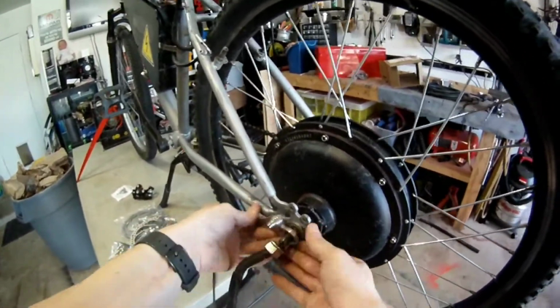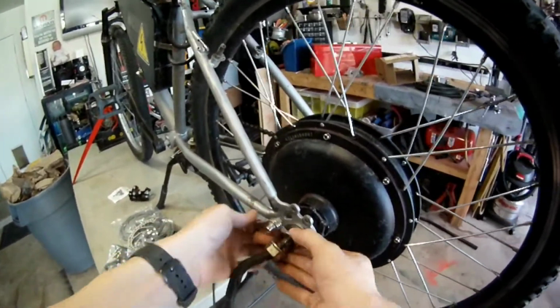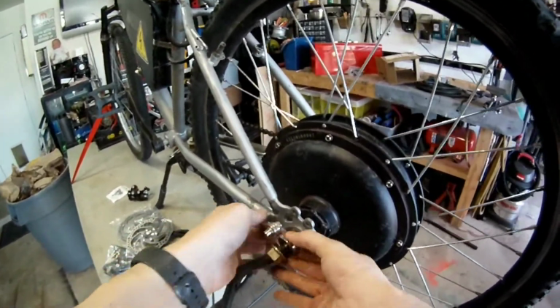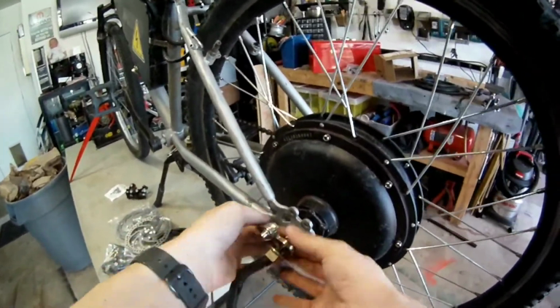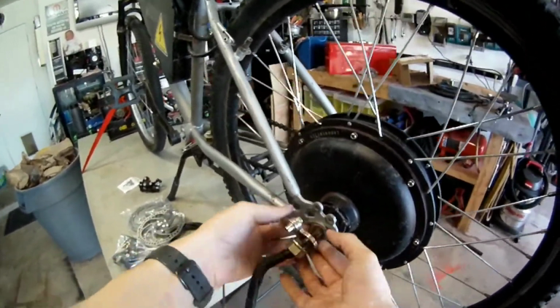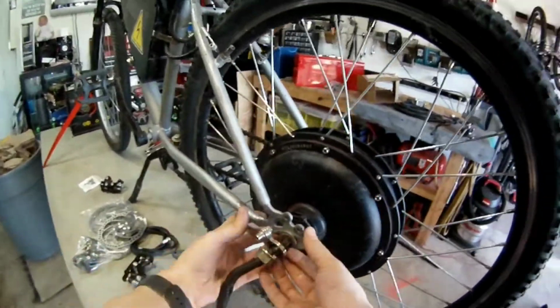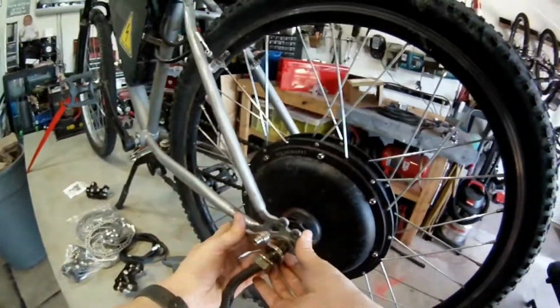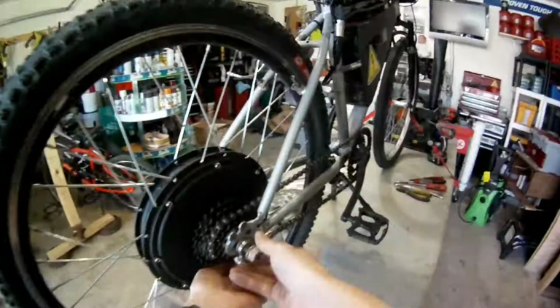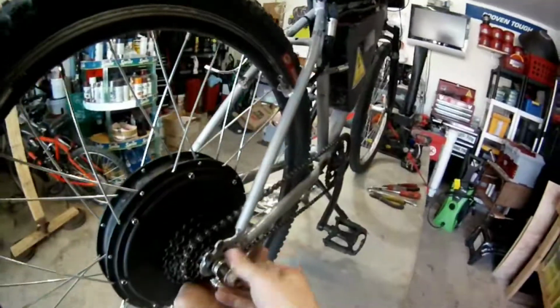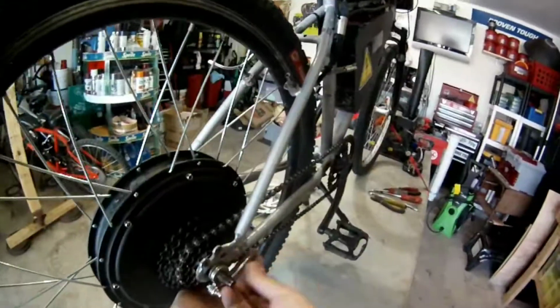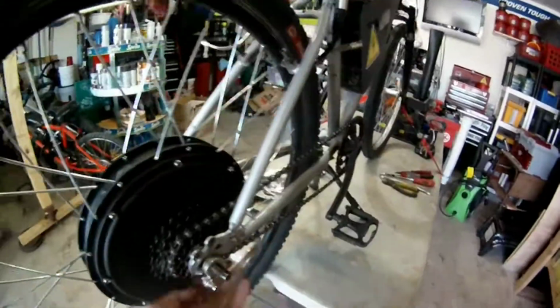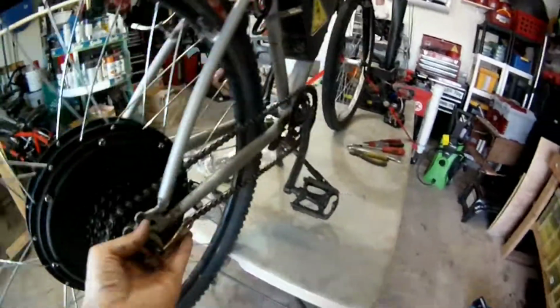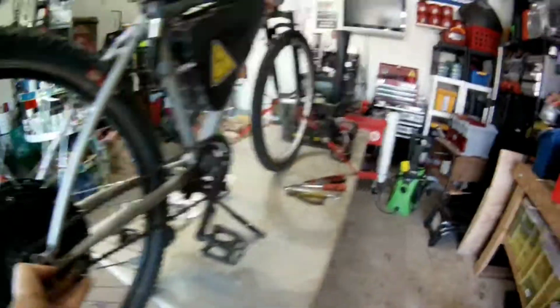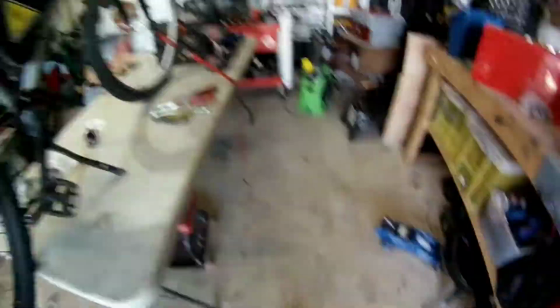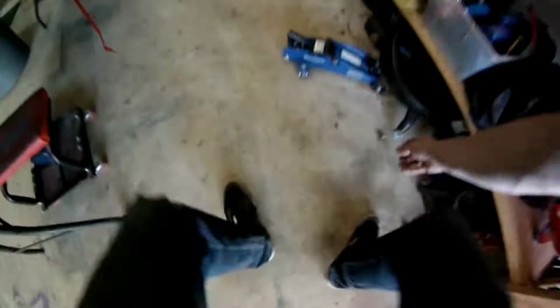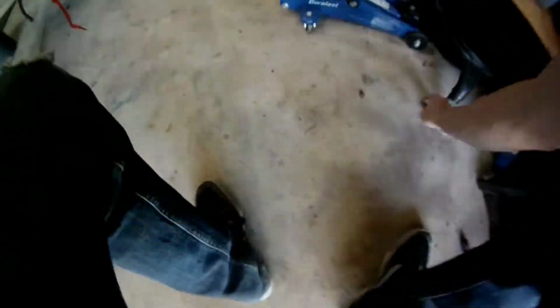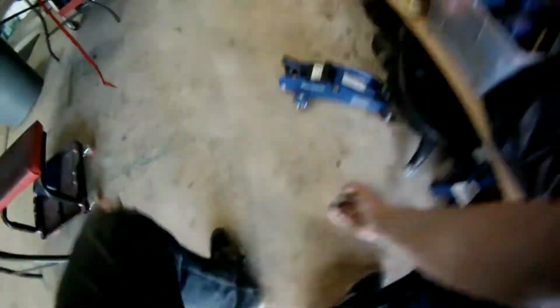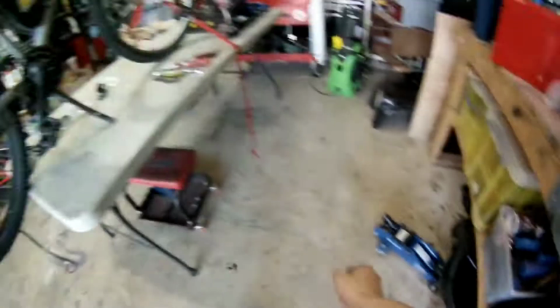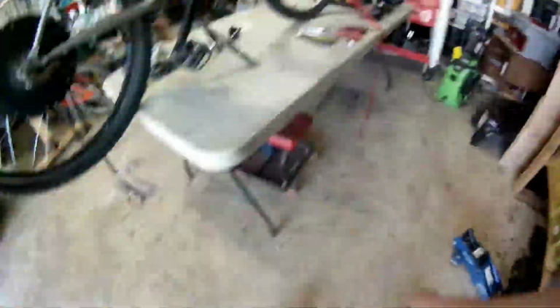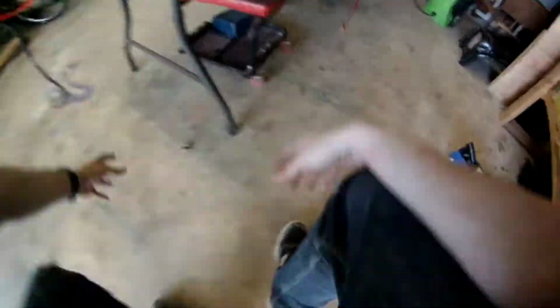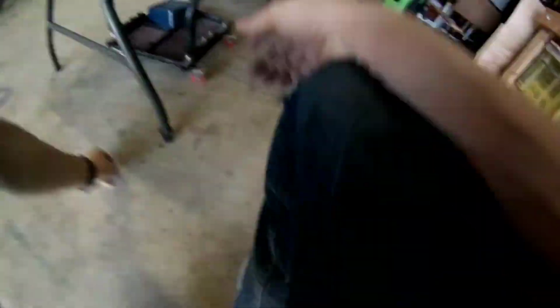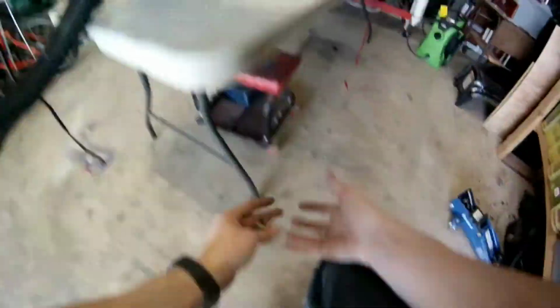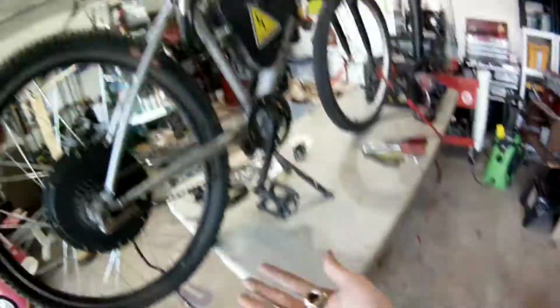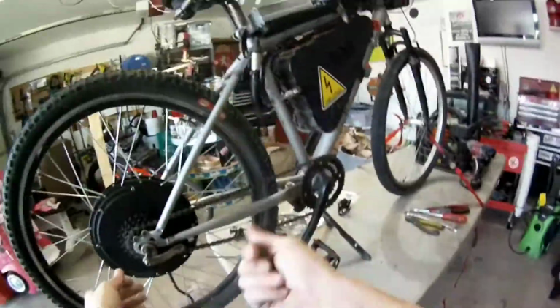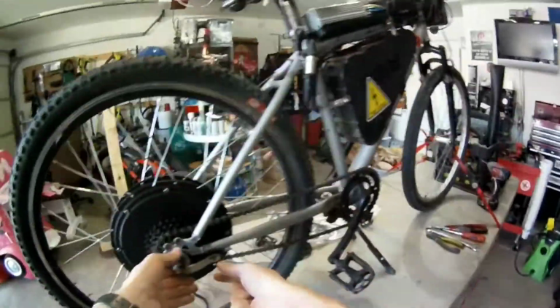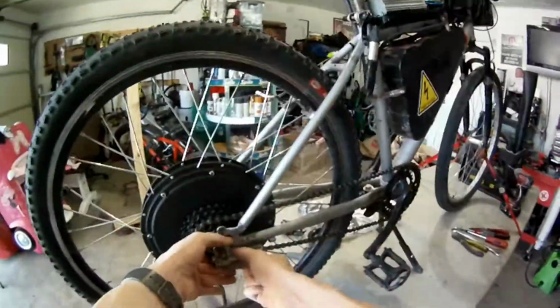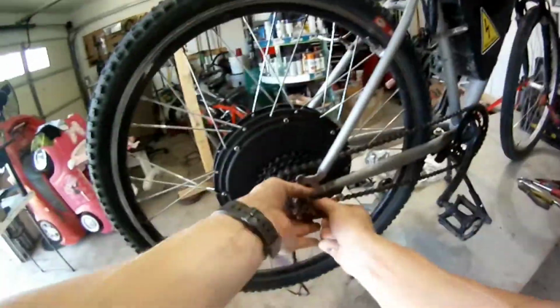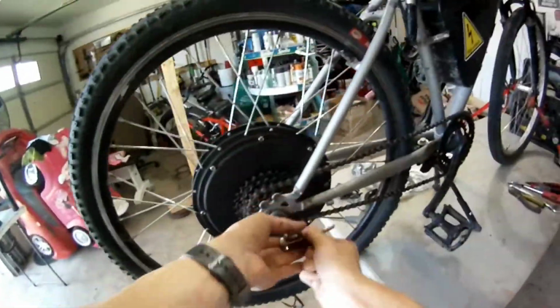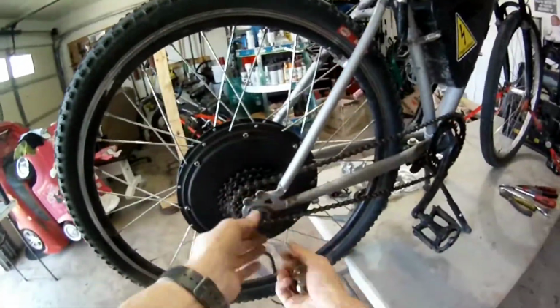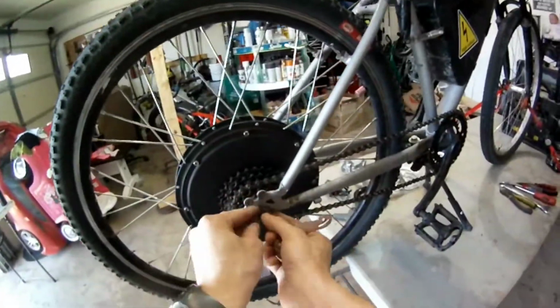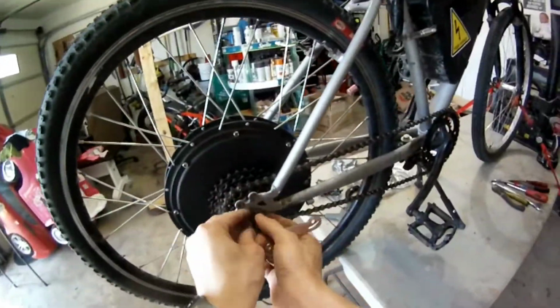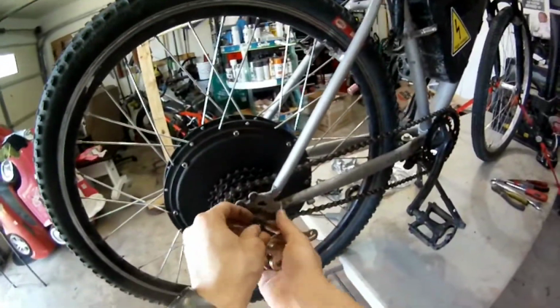Once you've taken the axle nuts and torque arms off, you're good to take the rear wheel off so you can mount the brake rotor.